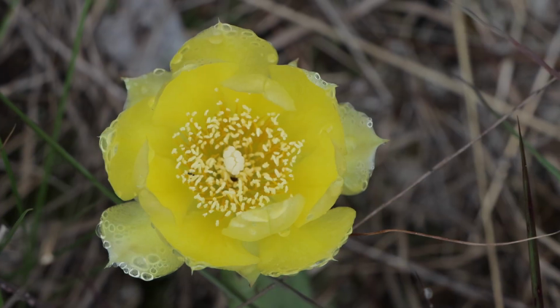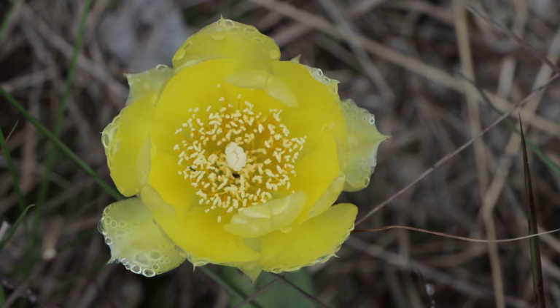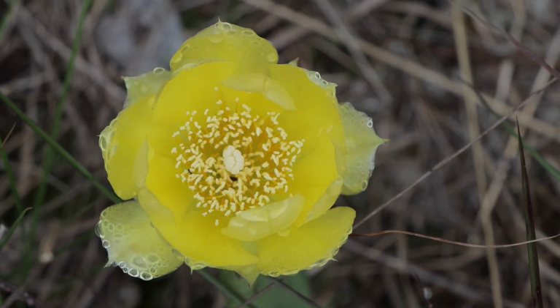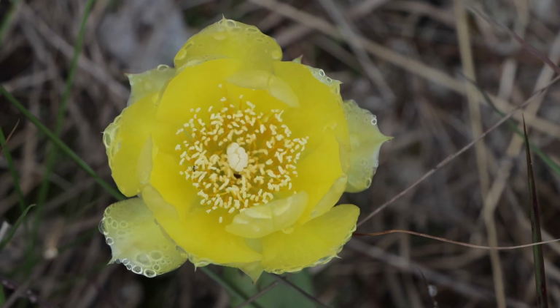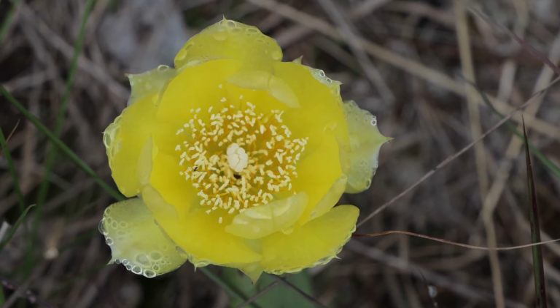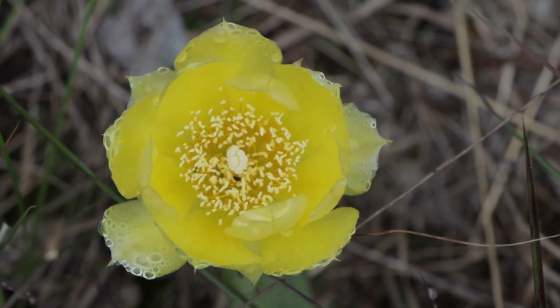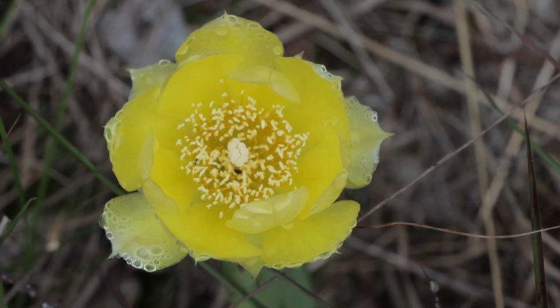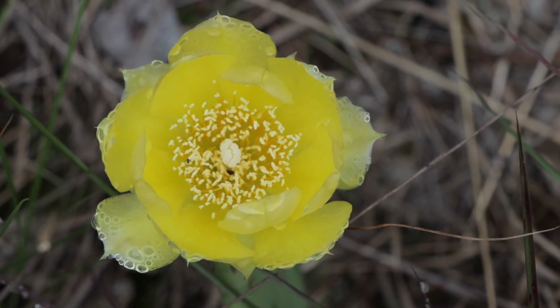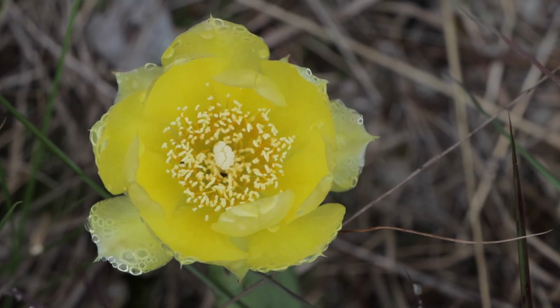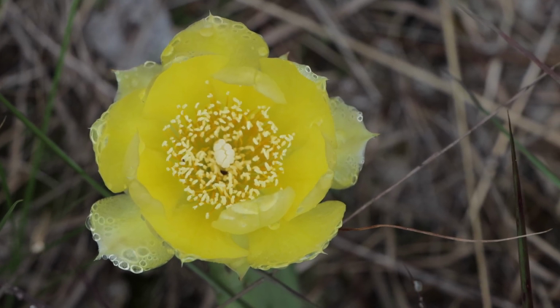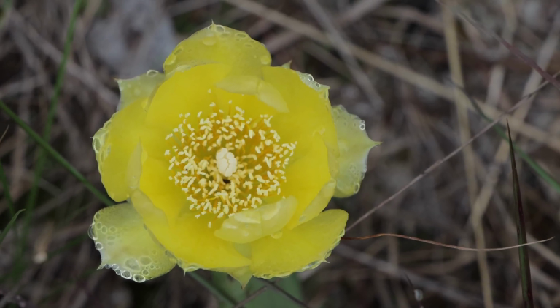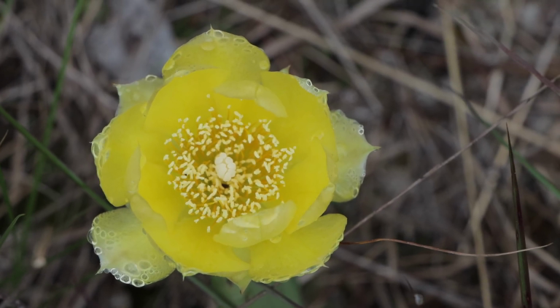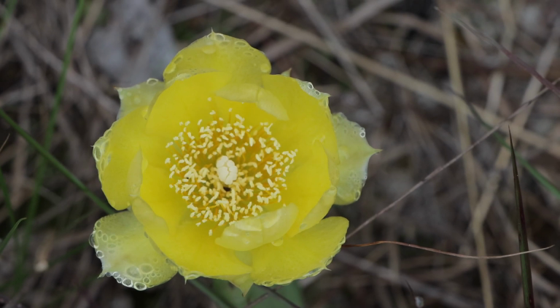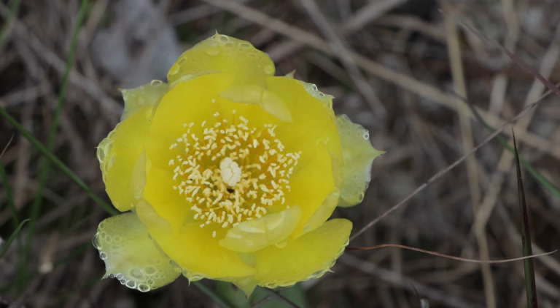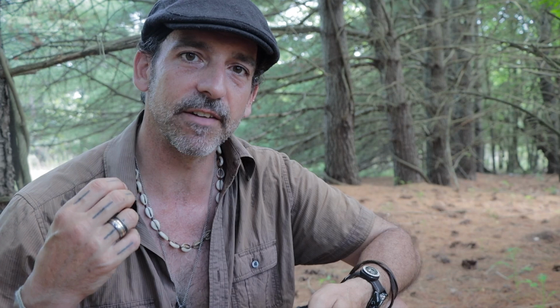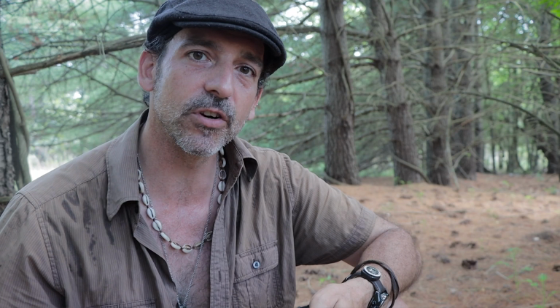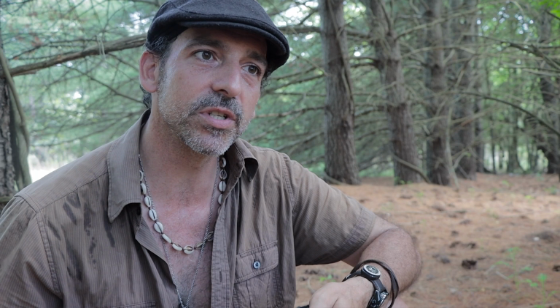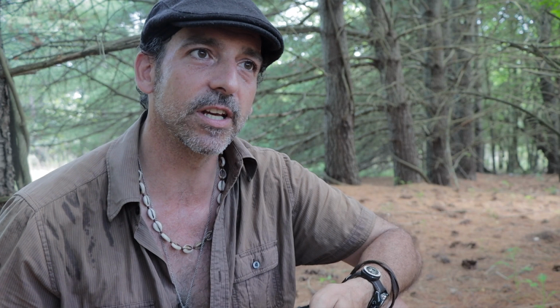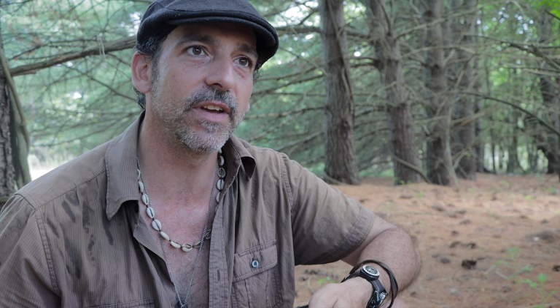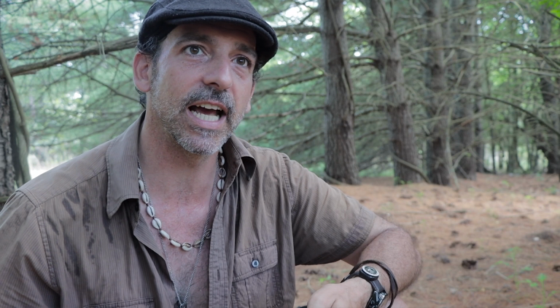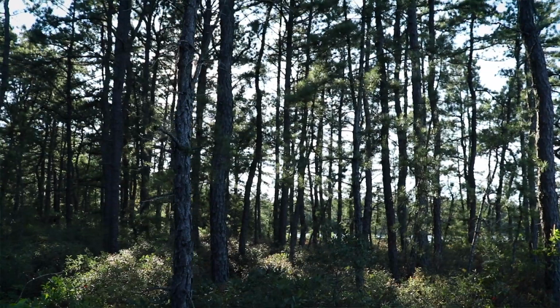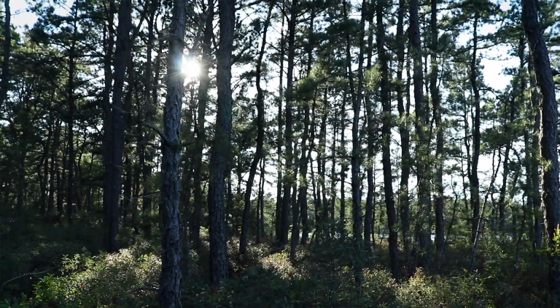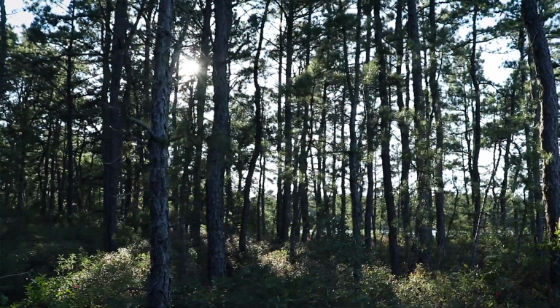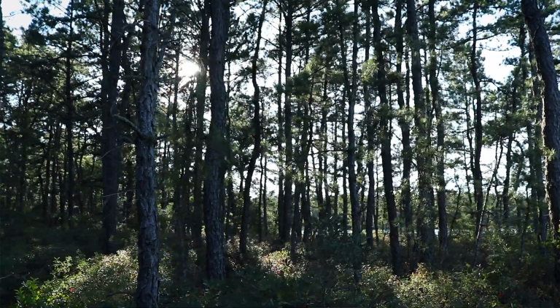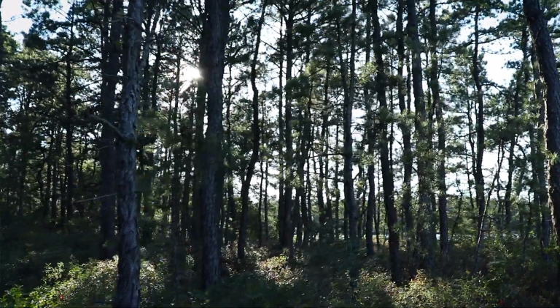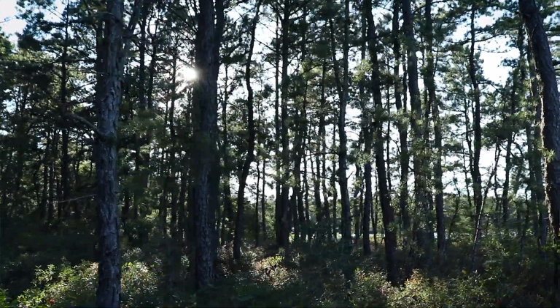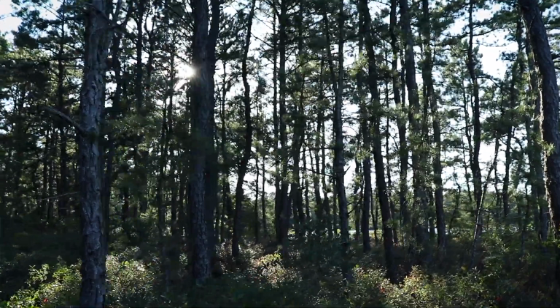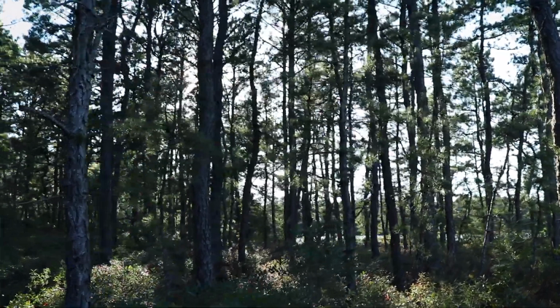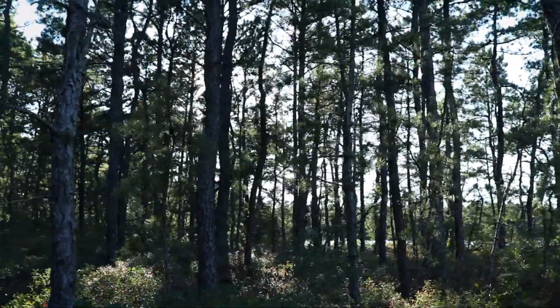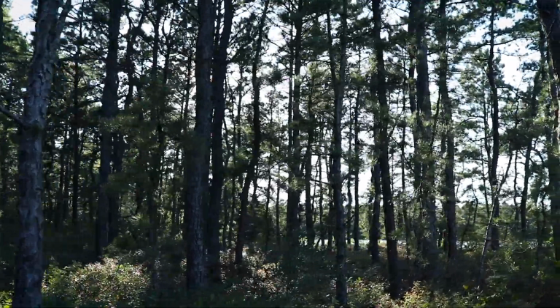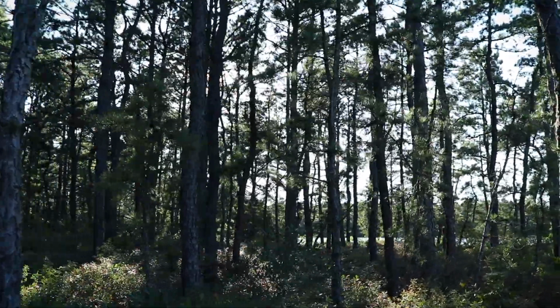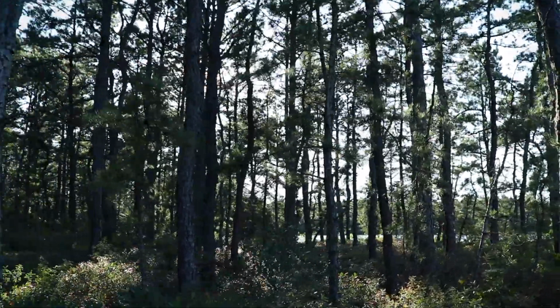As adults they'll feed sometimes on nectar, they'll feed on fruits, they'll feed on plant juices and all that kind of stuff.